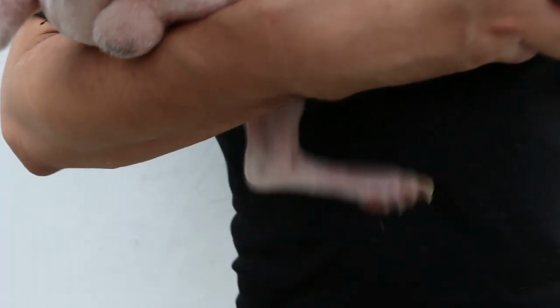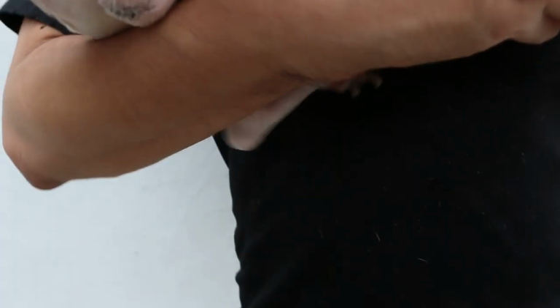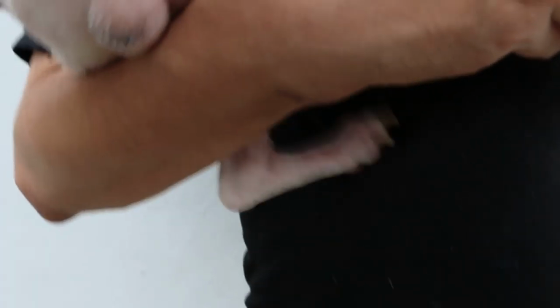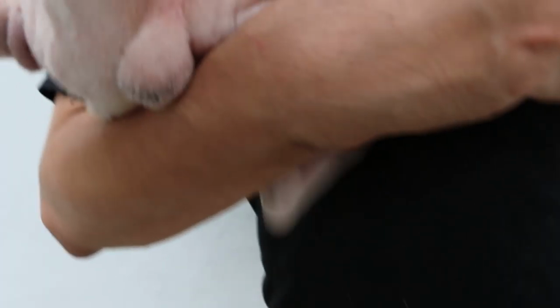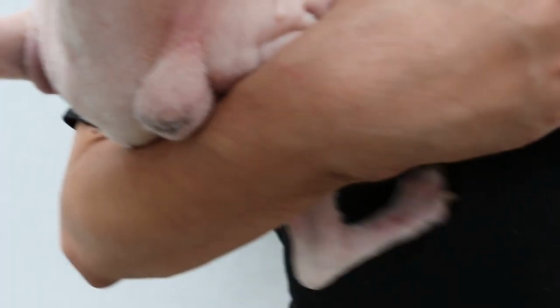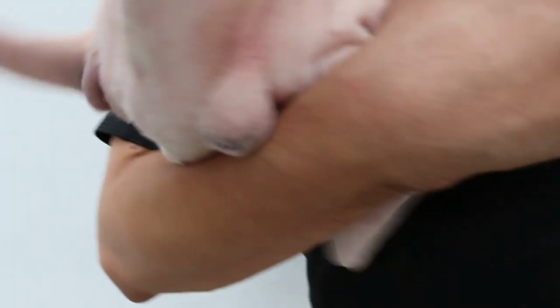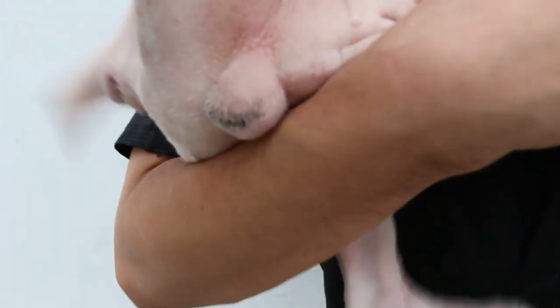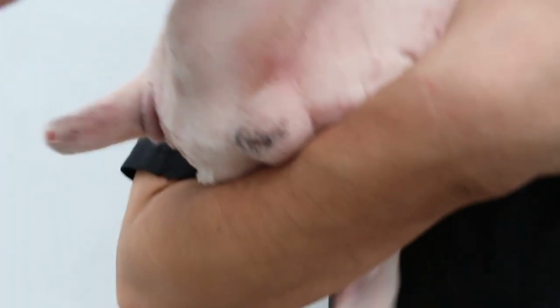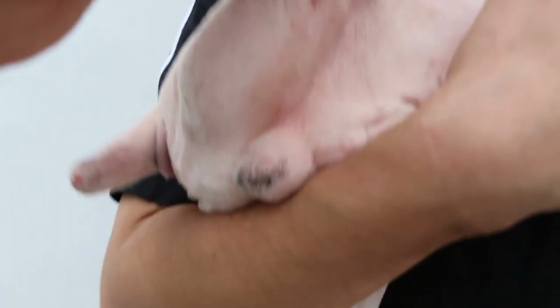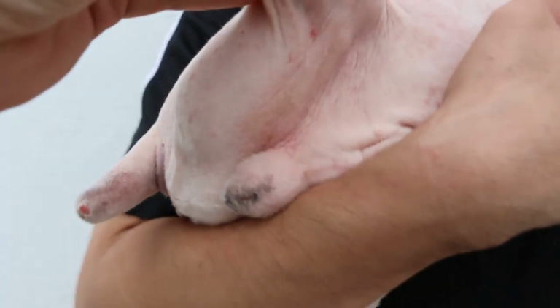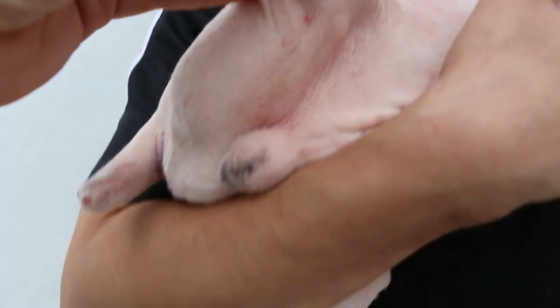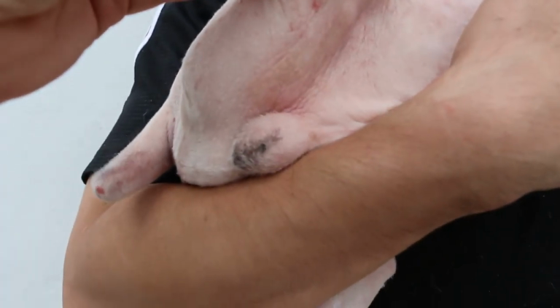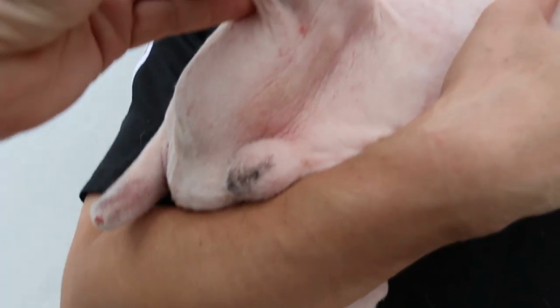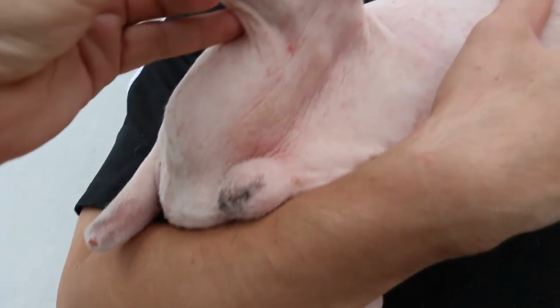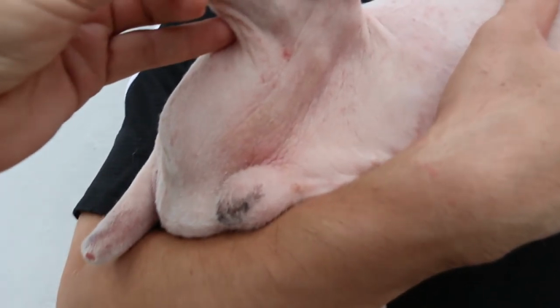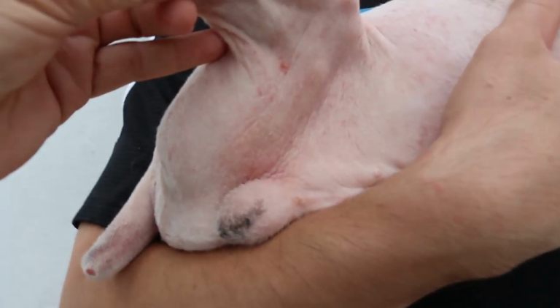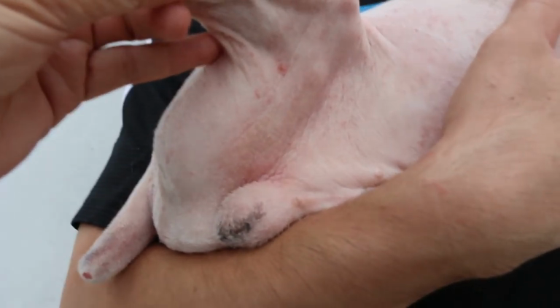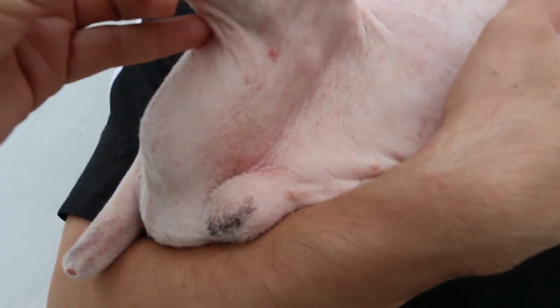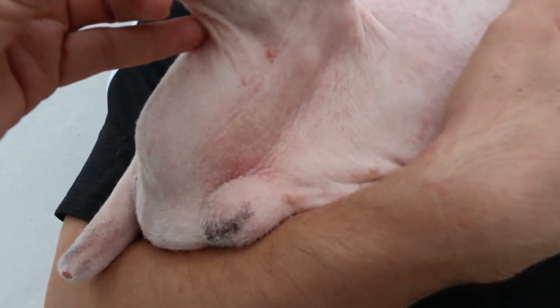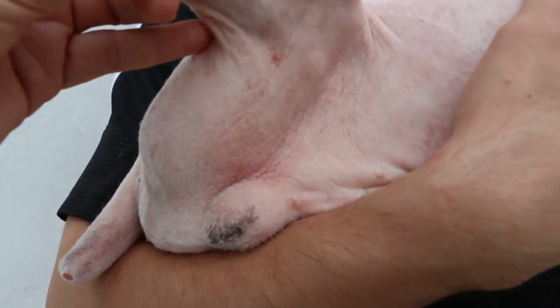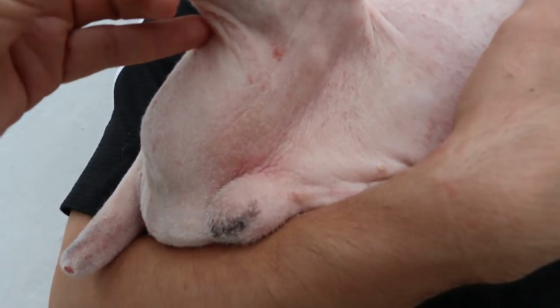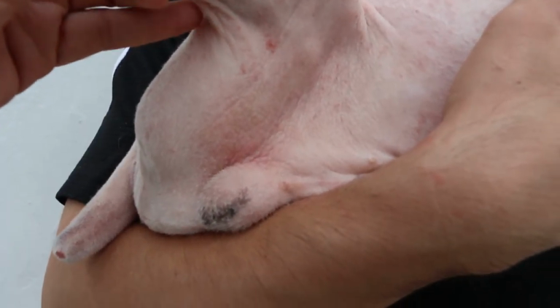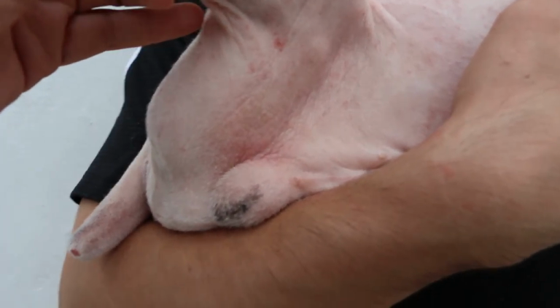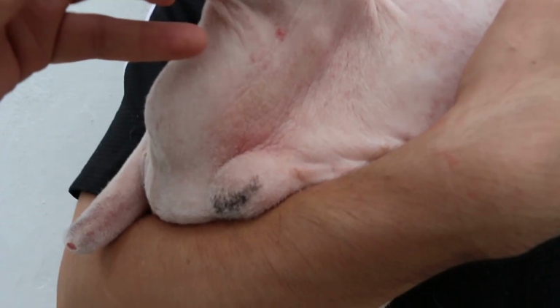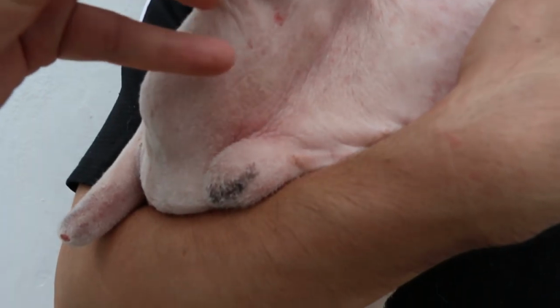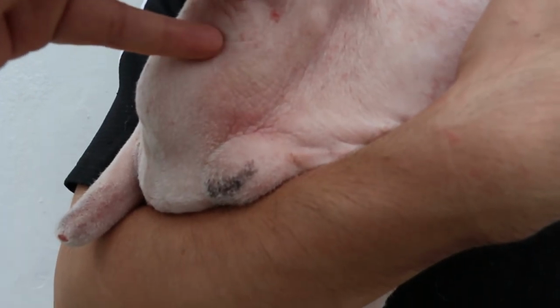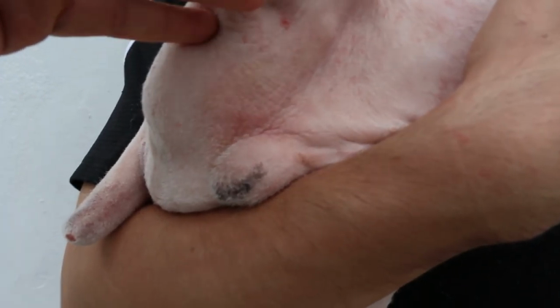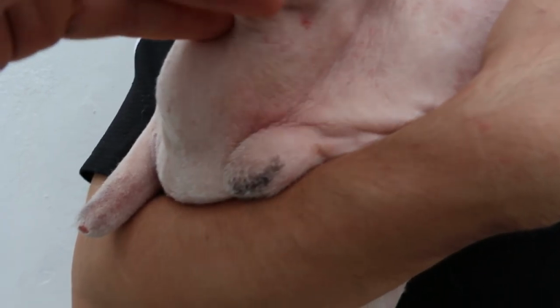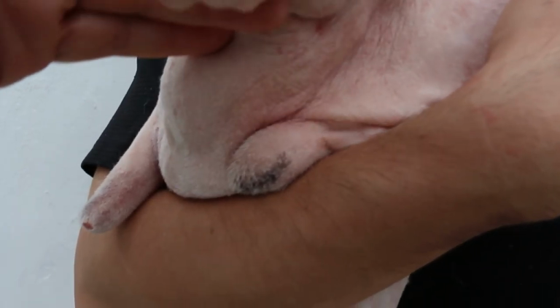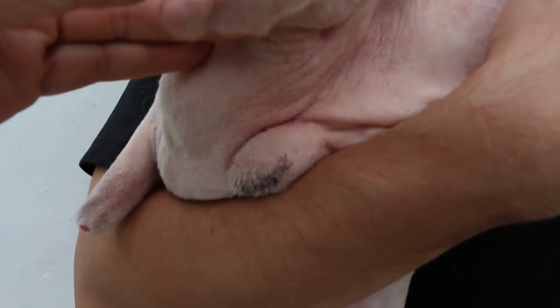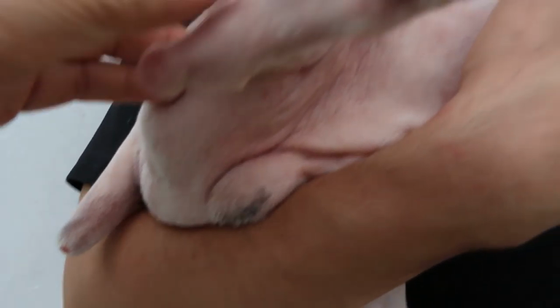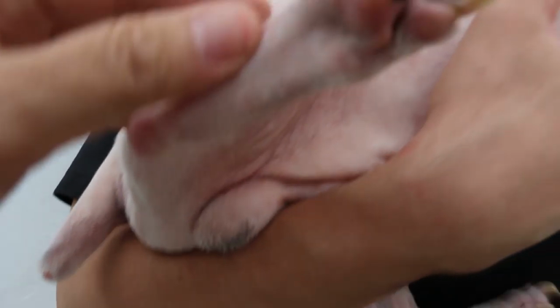Below — the scrotal area is also affected.